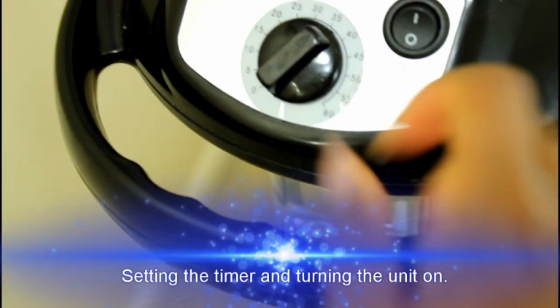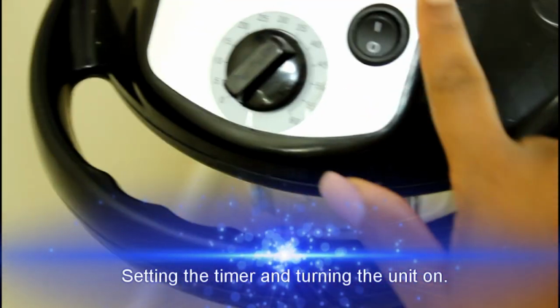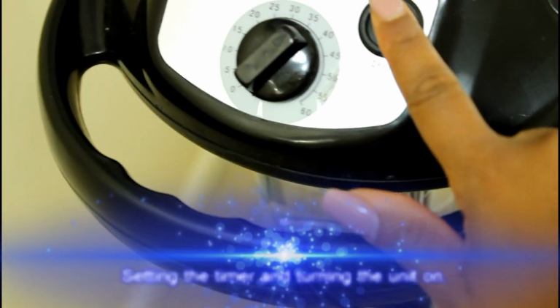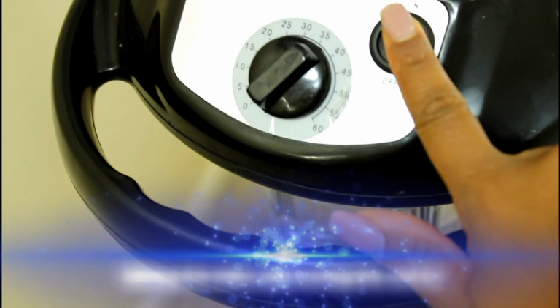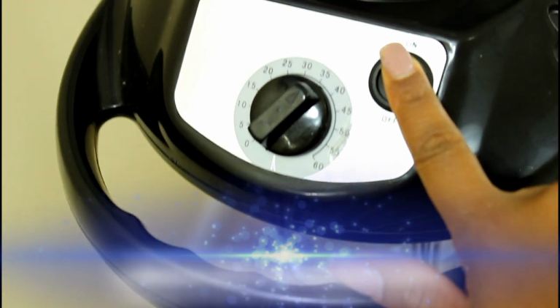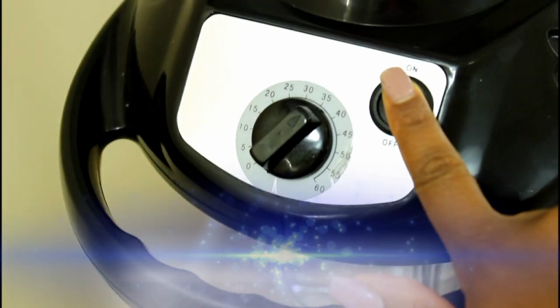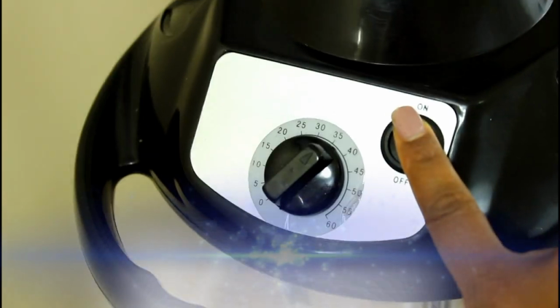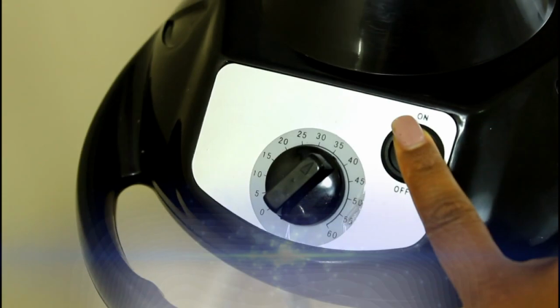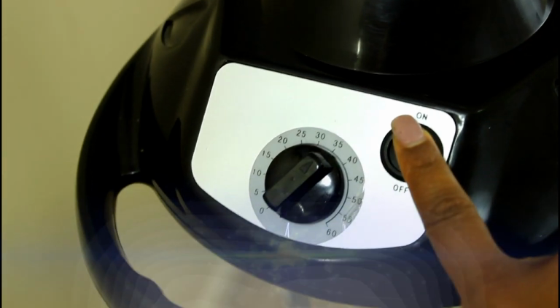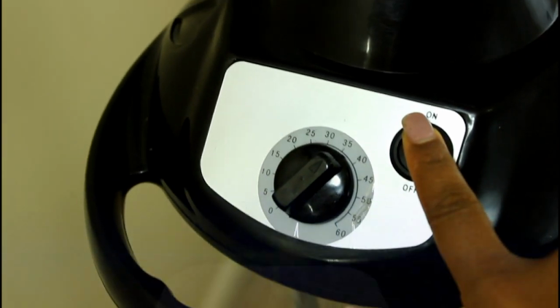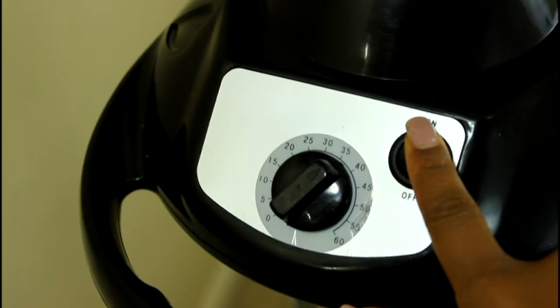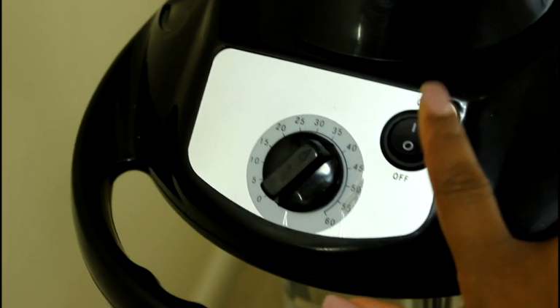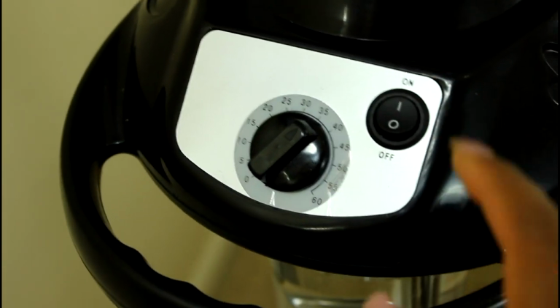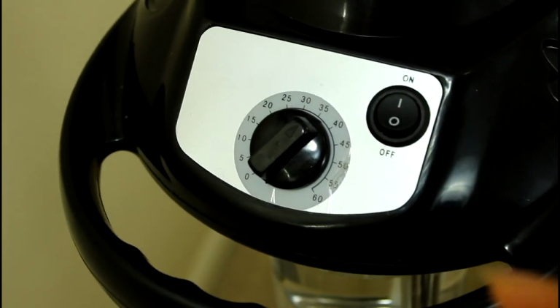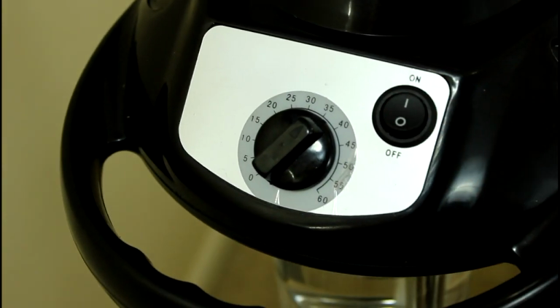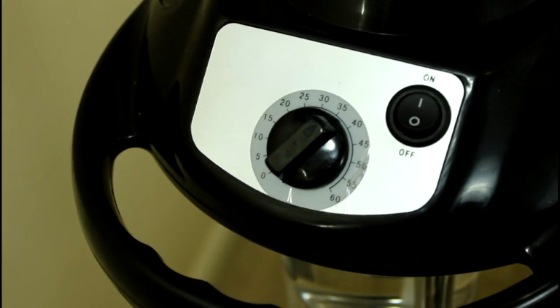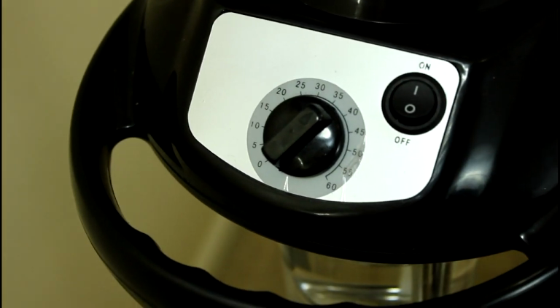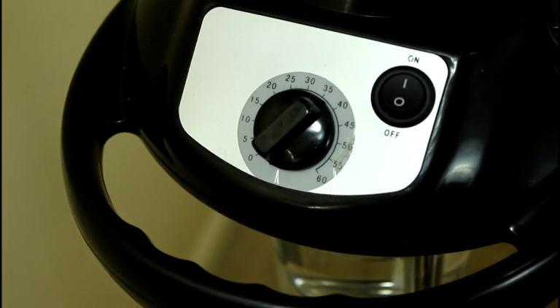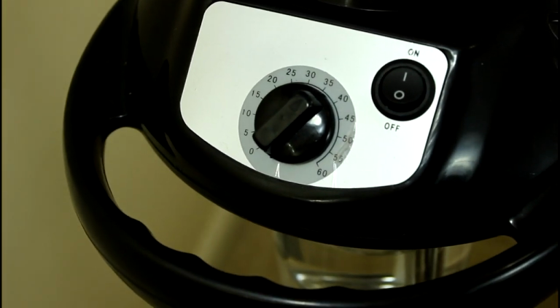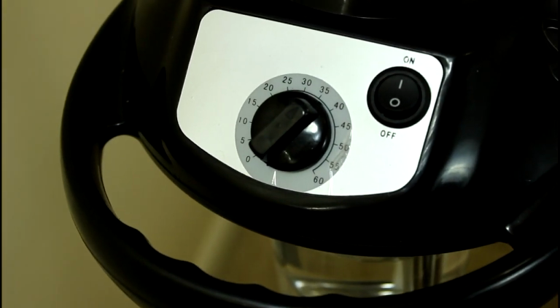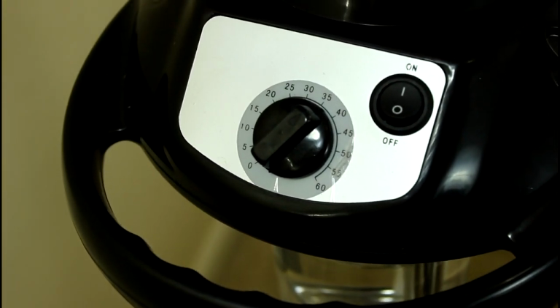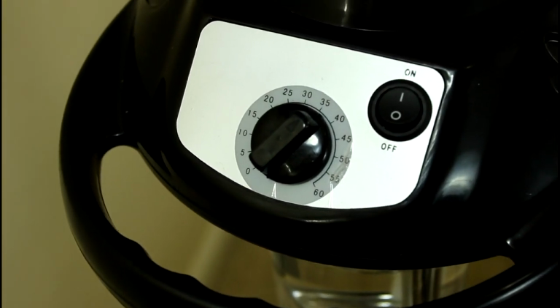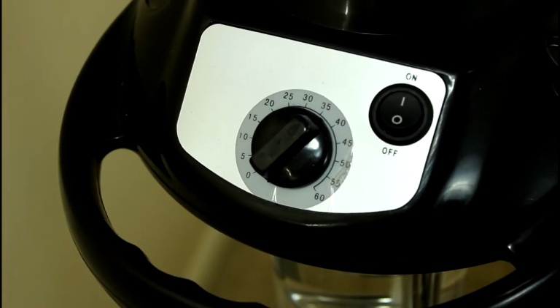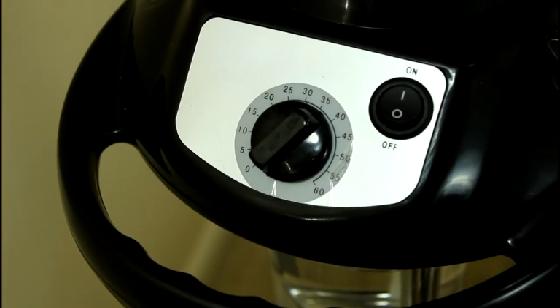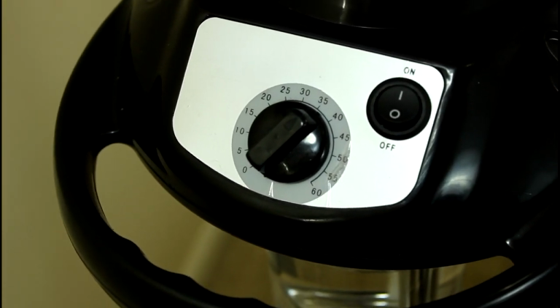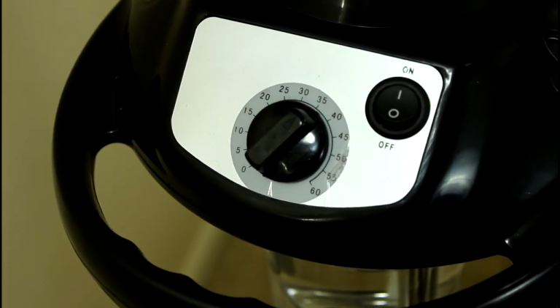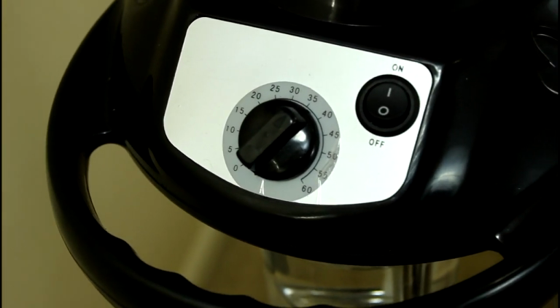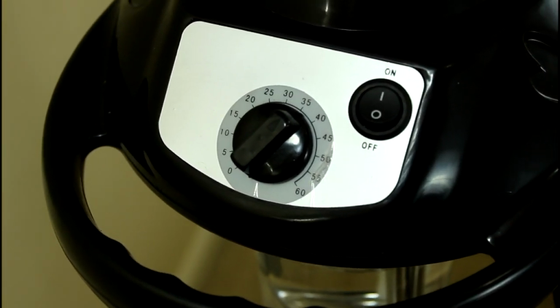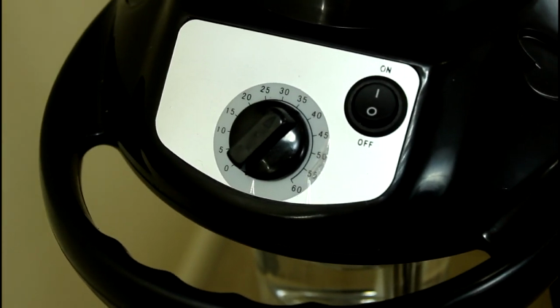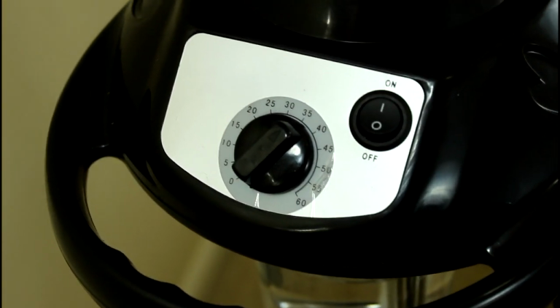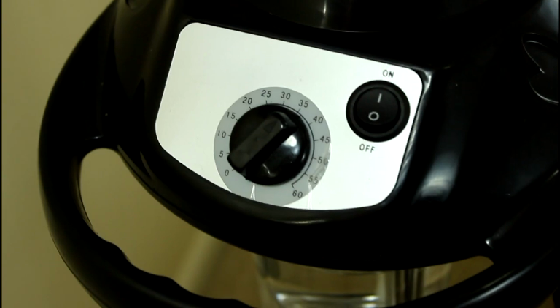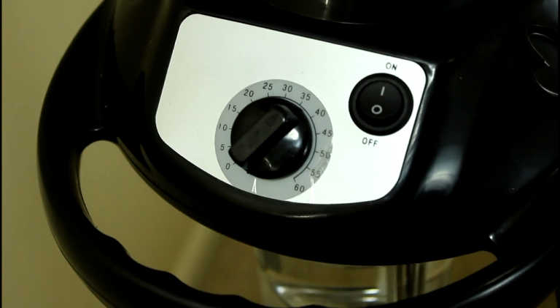You should set the timer five minutes over the time you plan to steam, to give the unit time to heat completely.